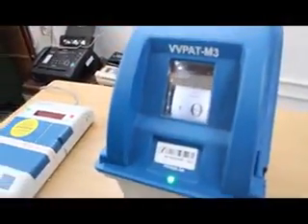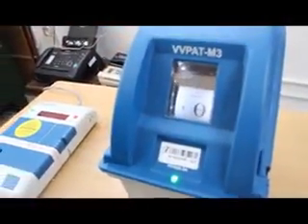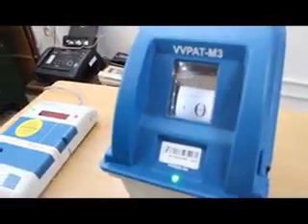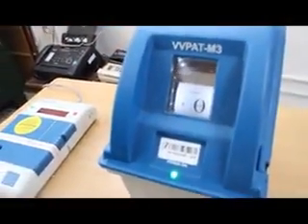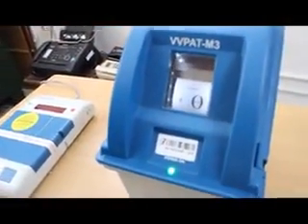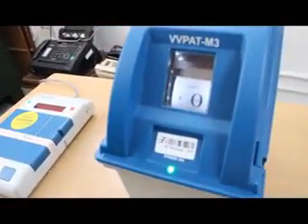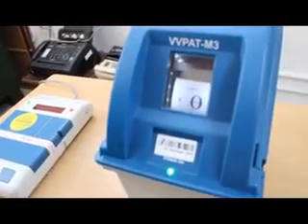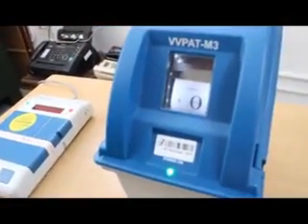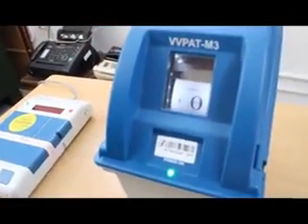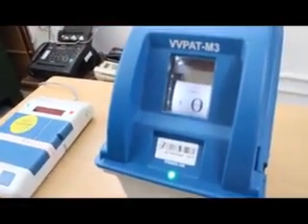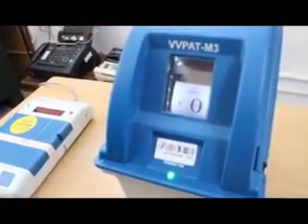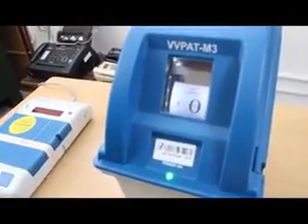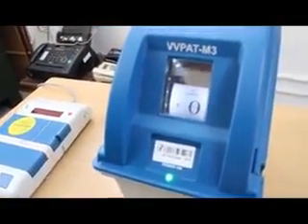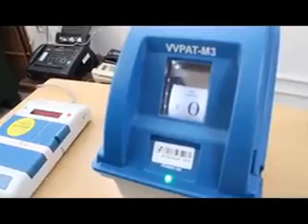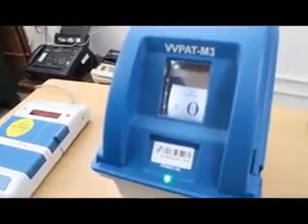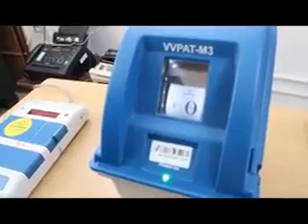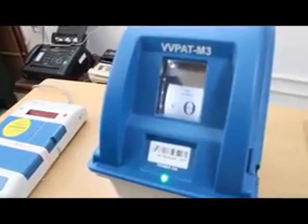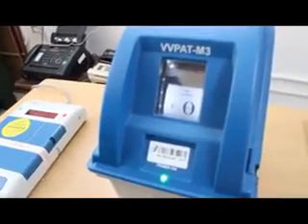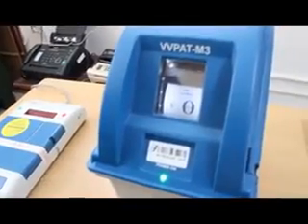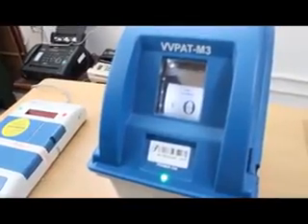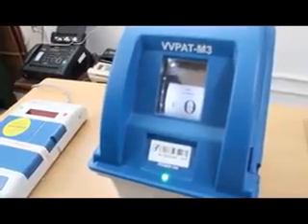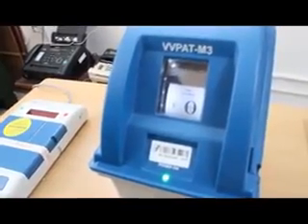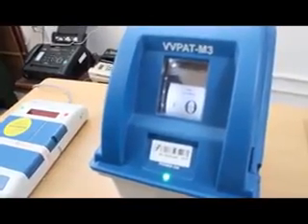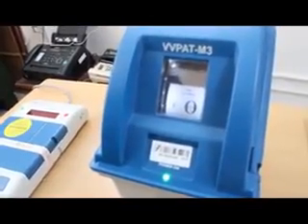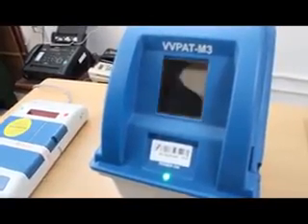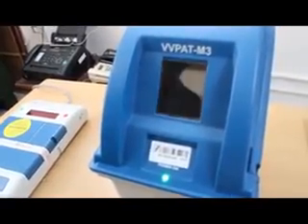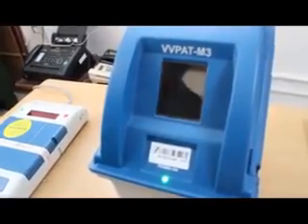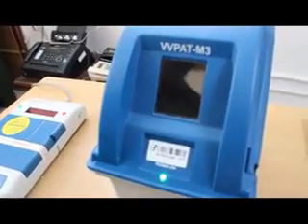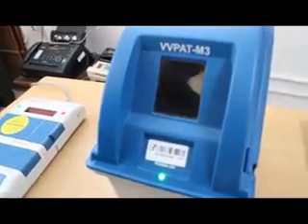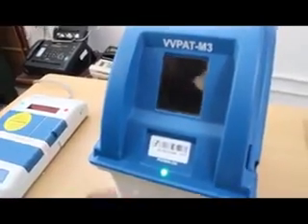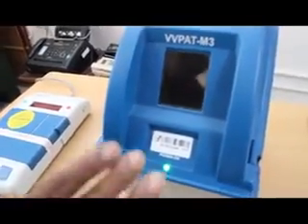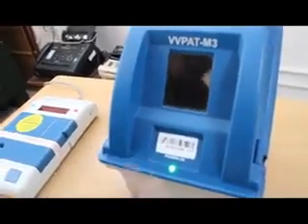The VVPAT will display the vote for 7 seconds. After that, it will cut the paper and the machine will store the vote.